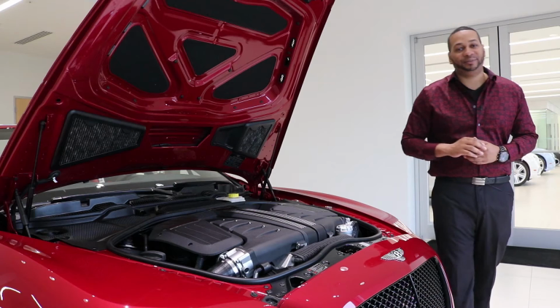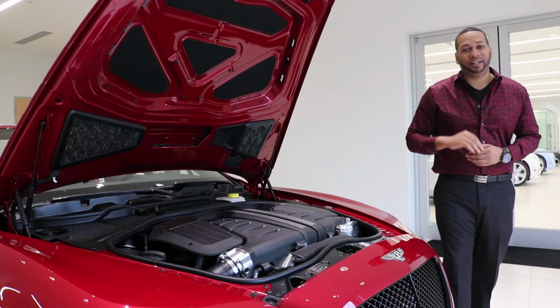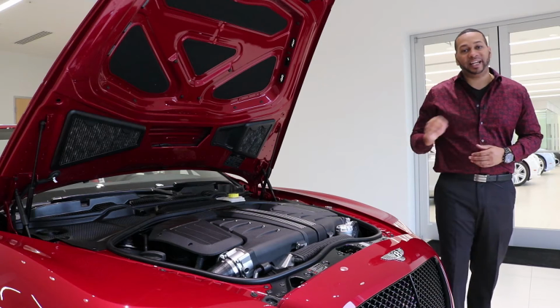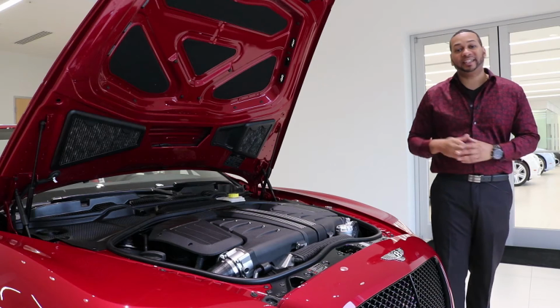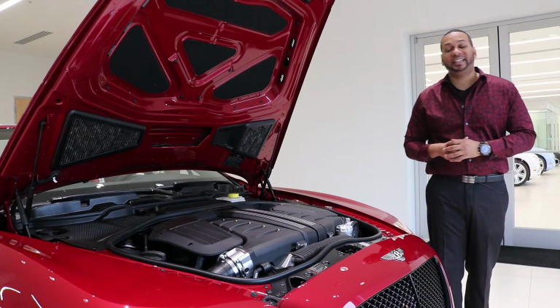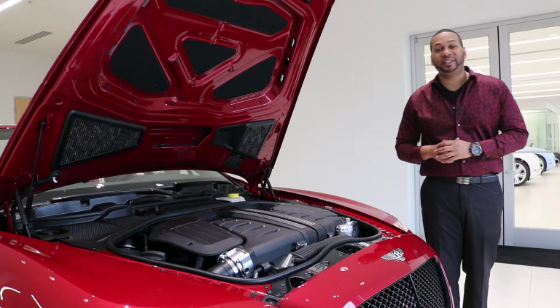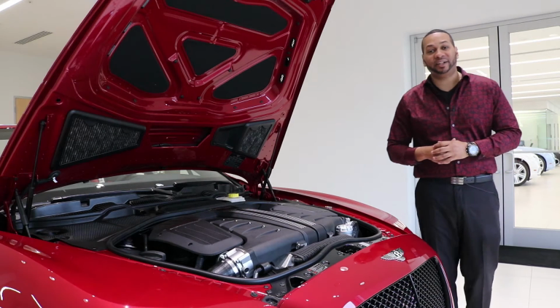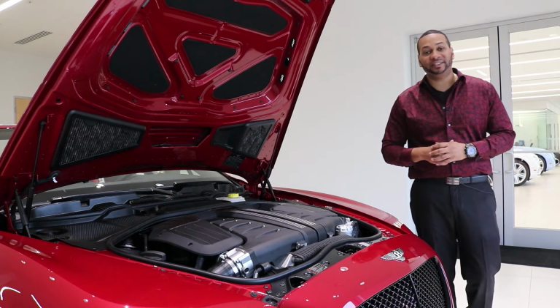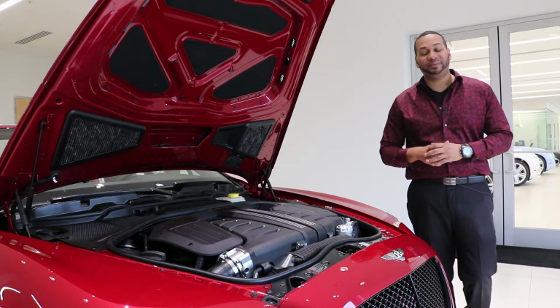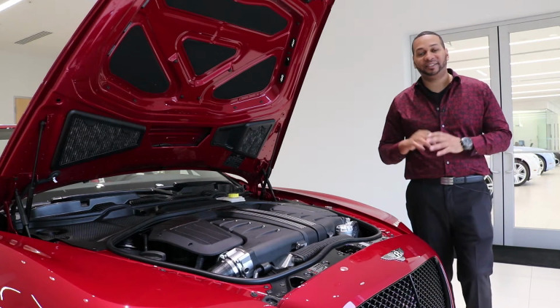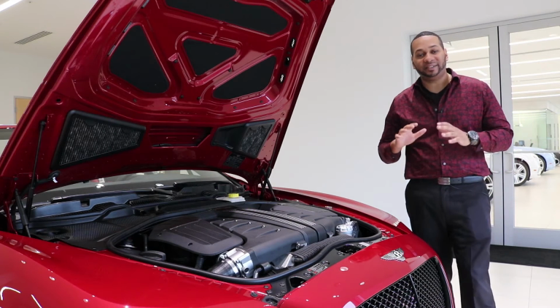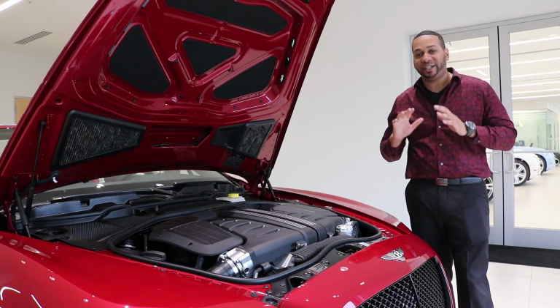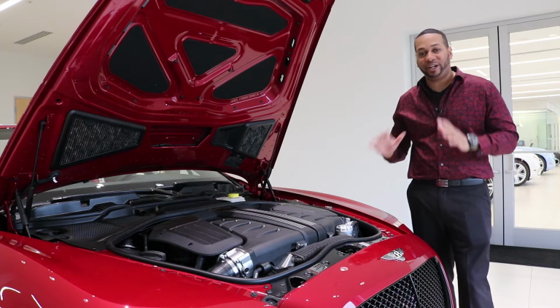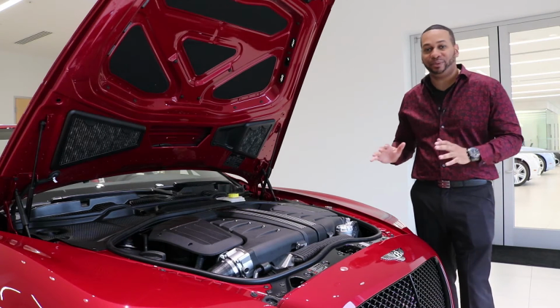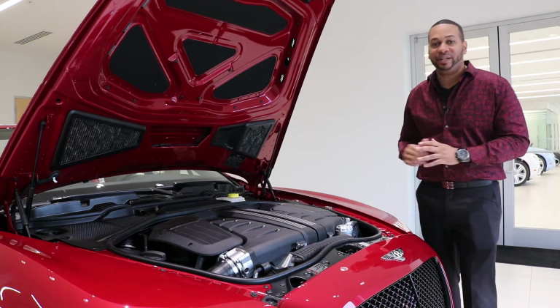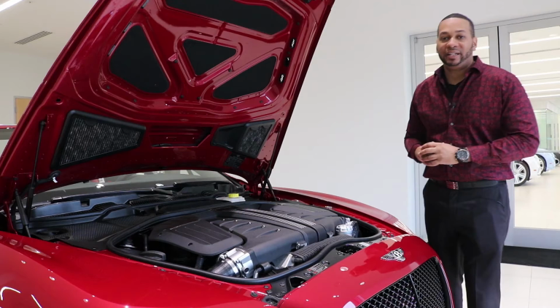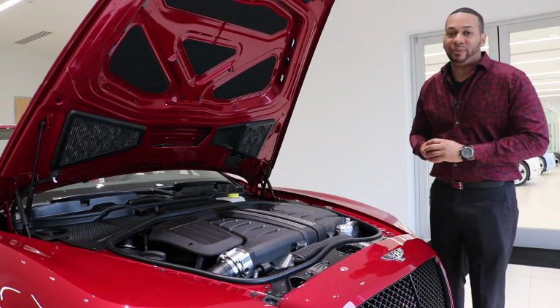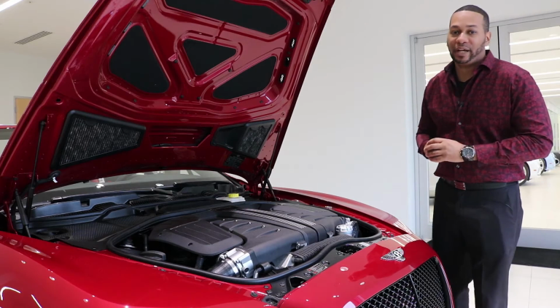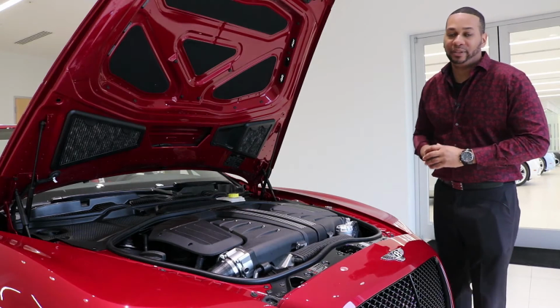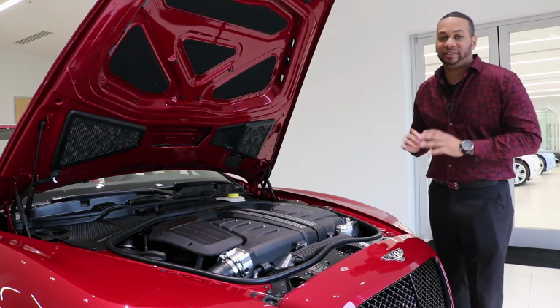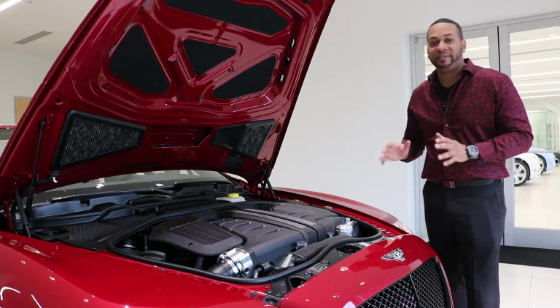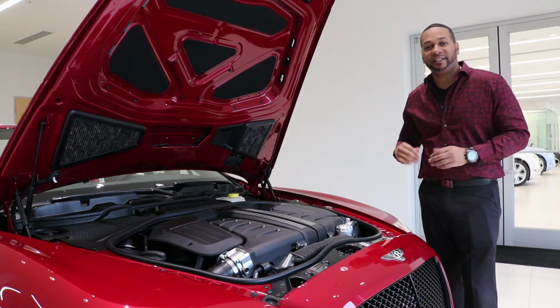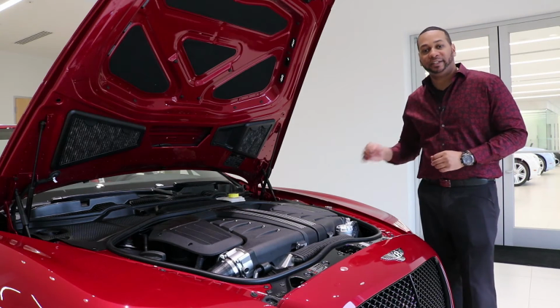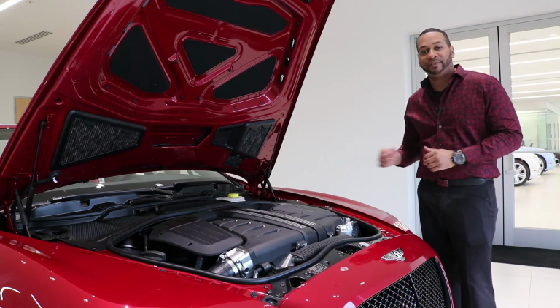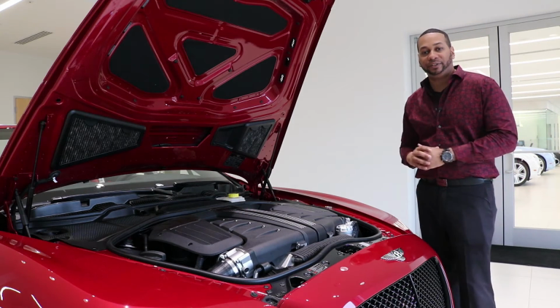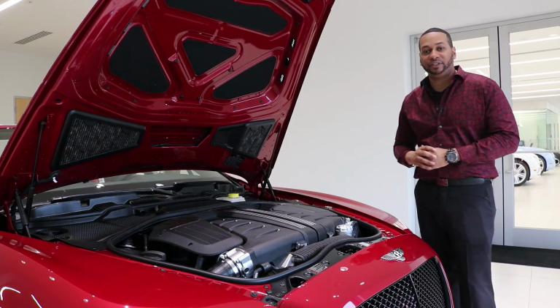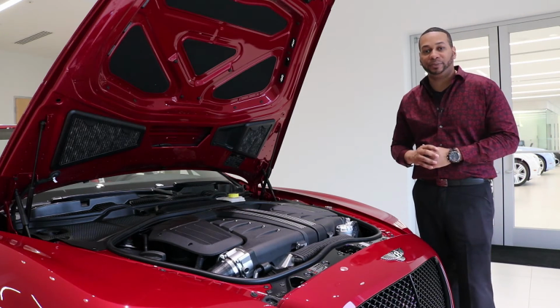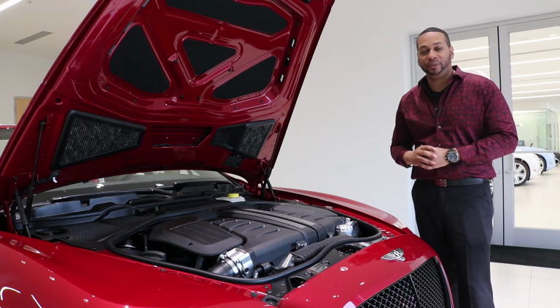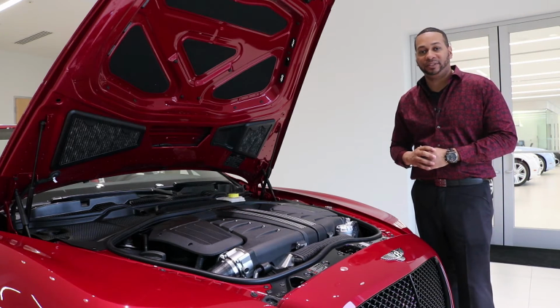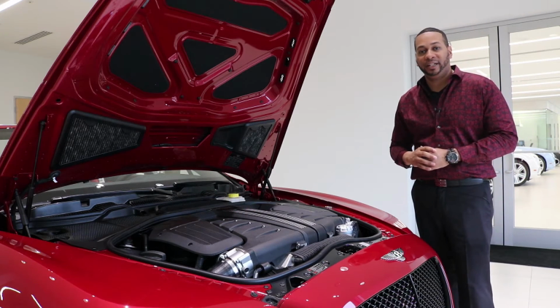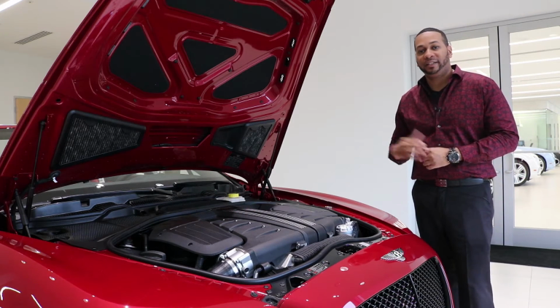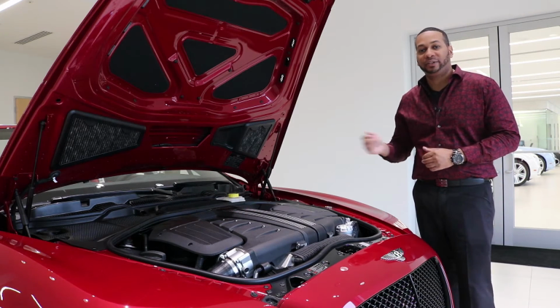That titanium exhaust system sounds incredible. Now we've covered a ton of the exterior features of the Super Sports — let's go check out this car's interior.